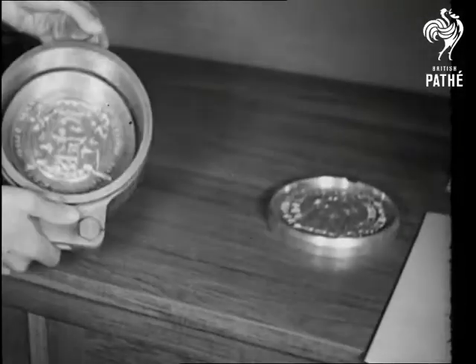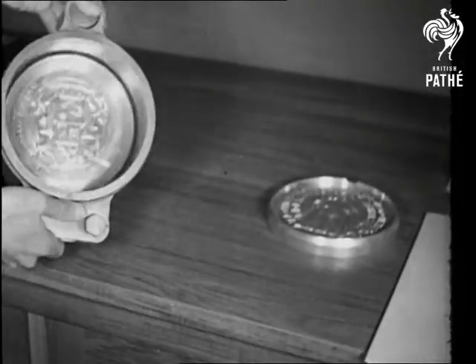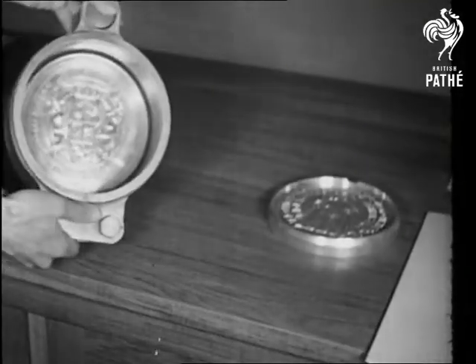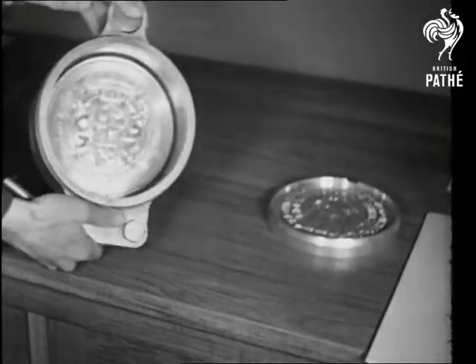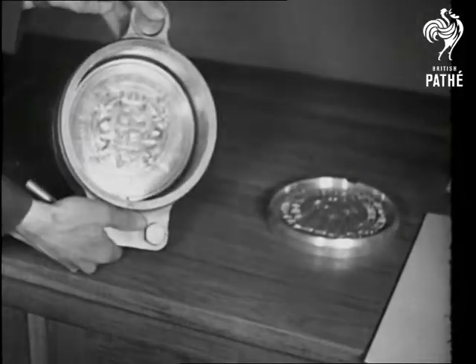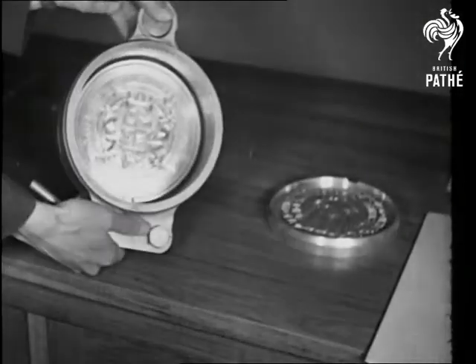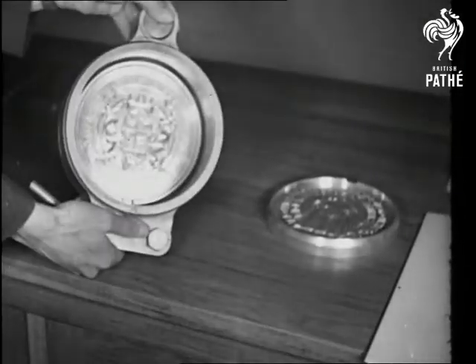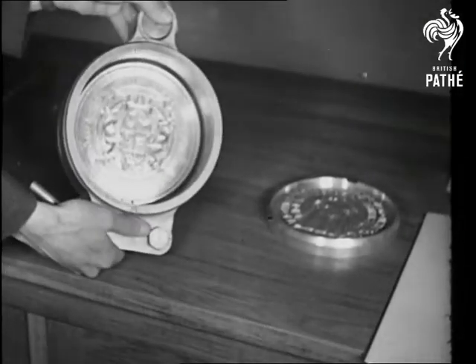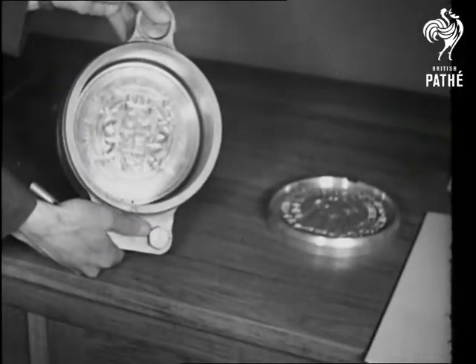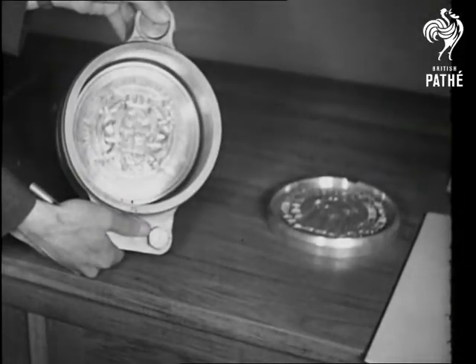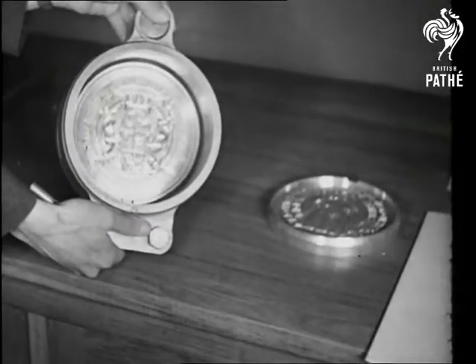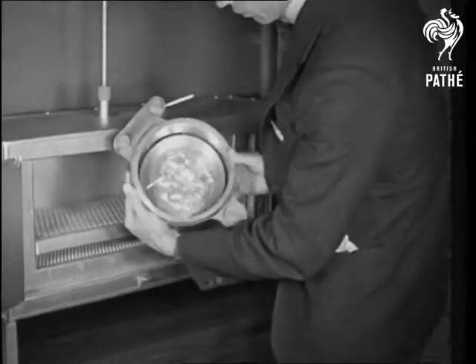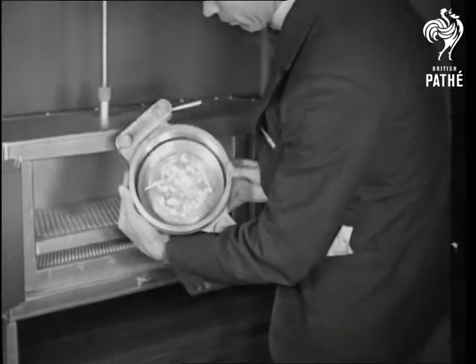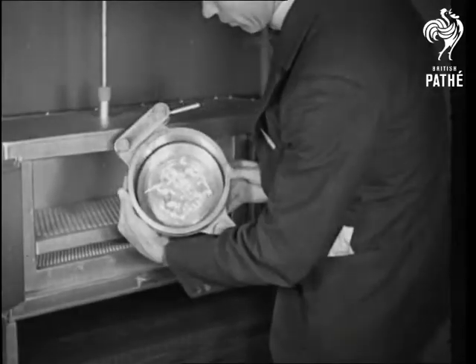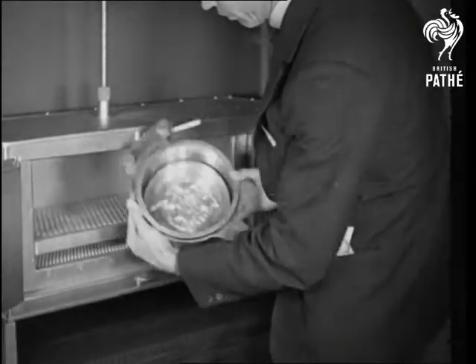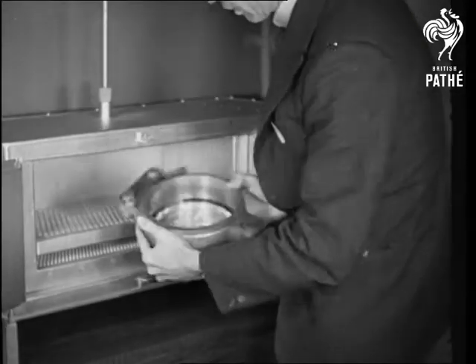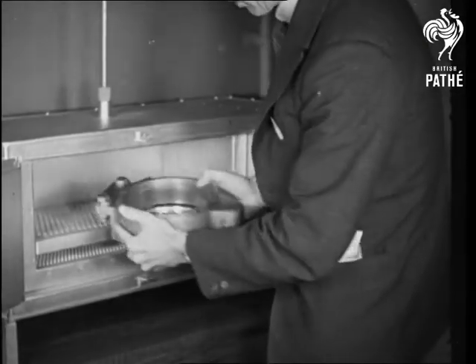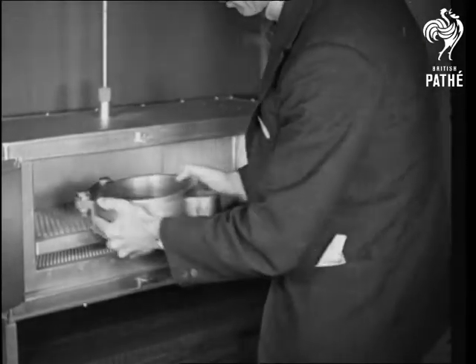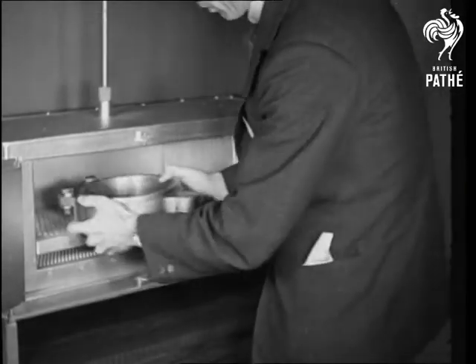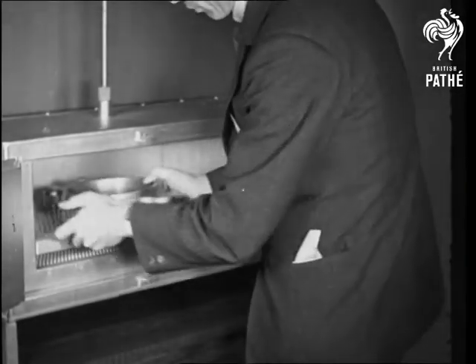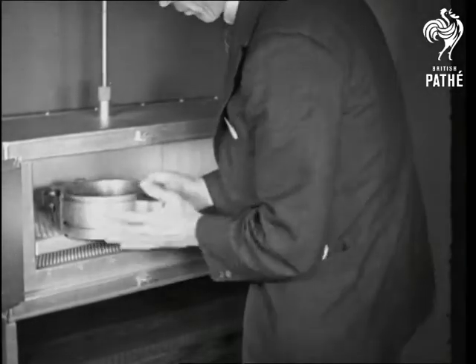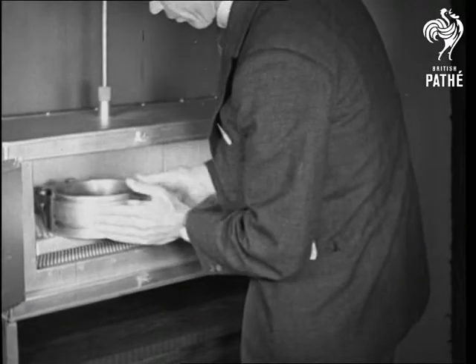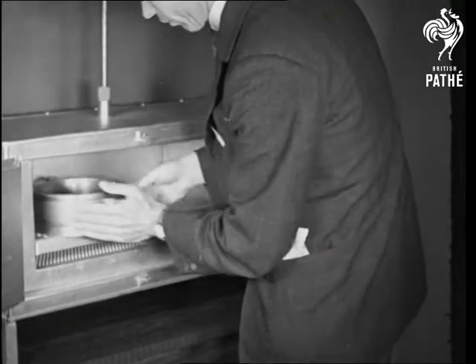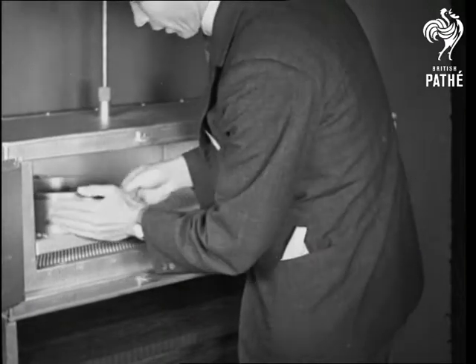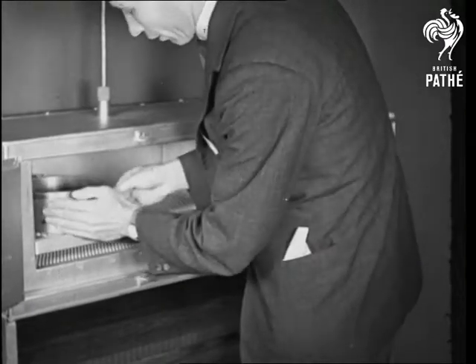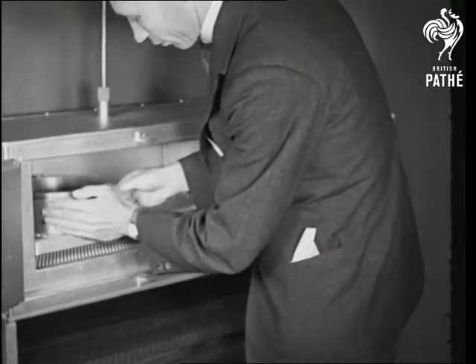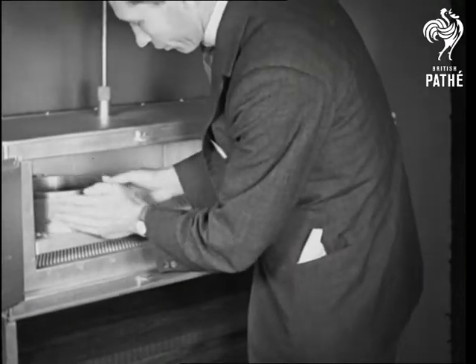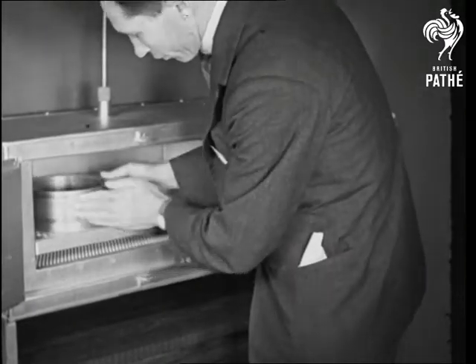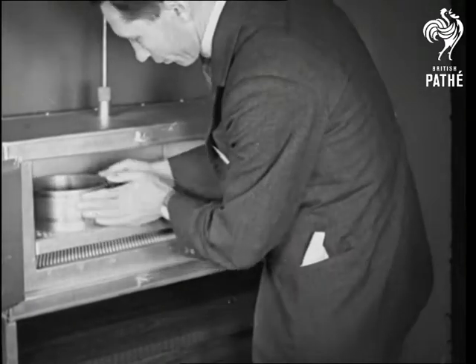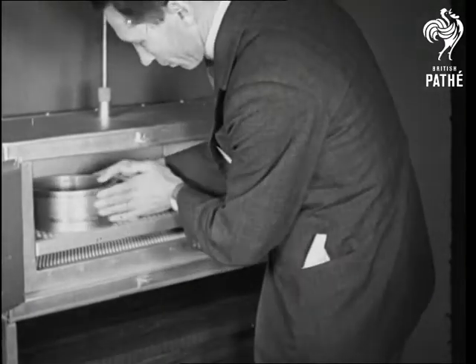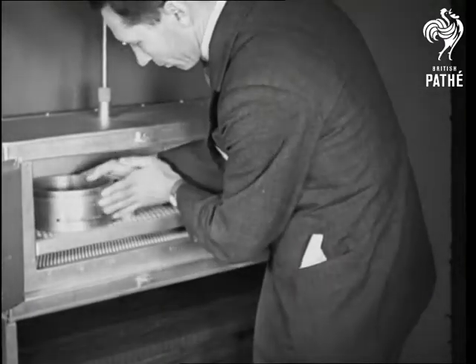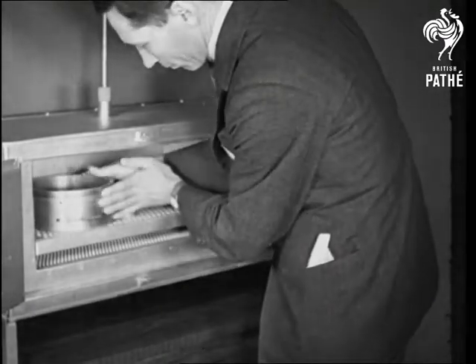The dies fit into a collar, and before they can be used, both collar and plunger must be heated.